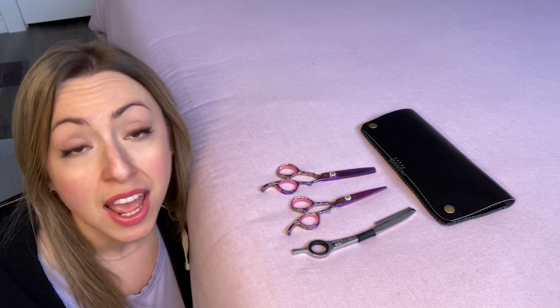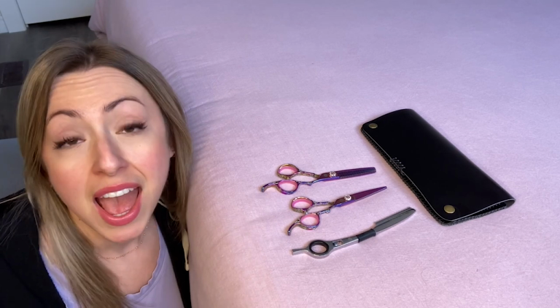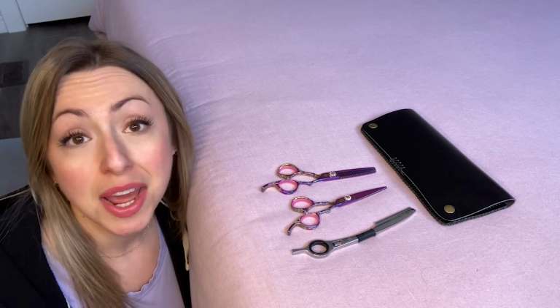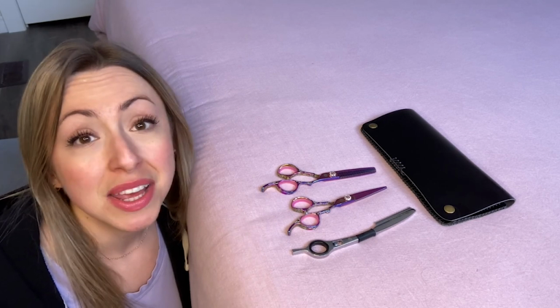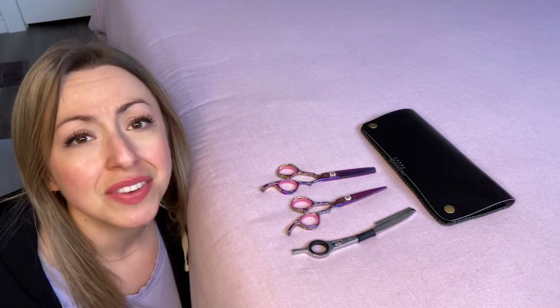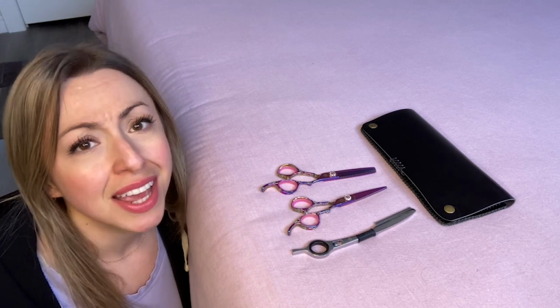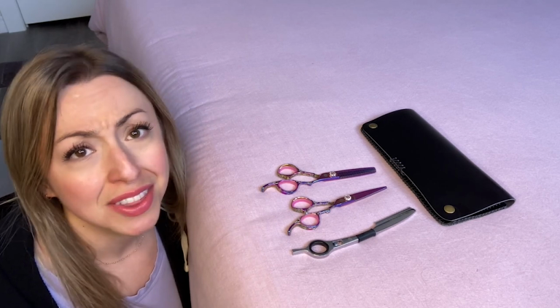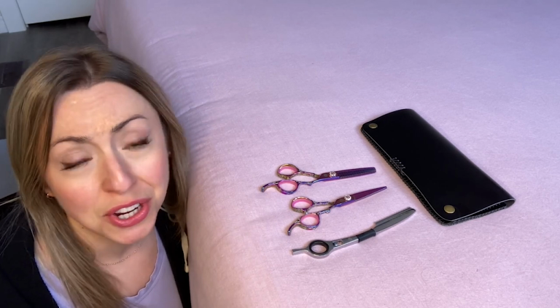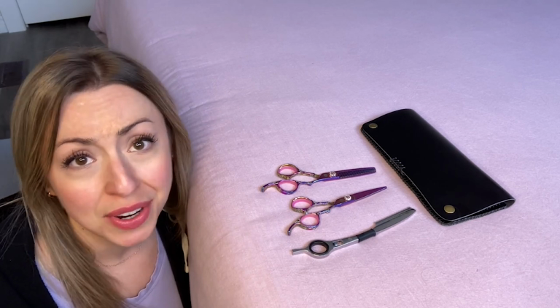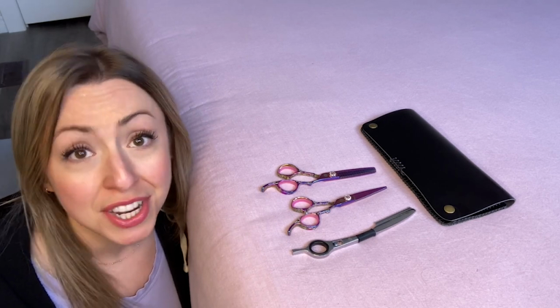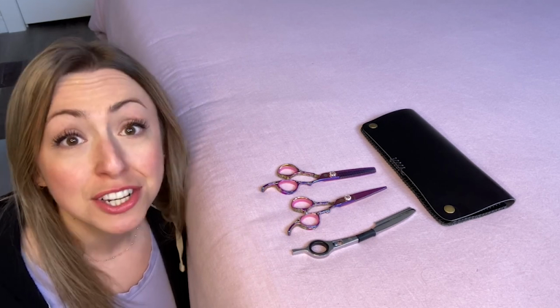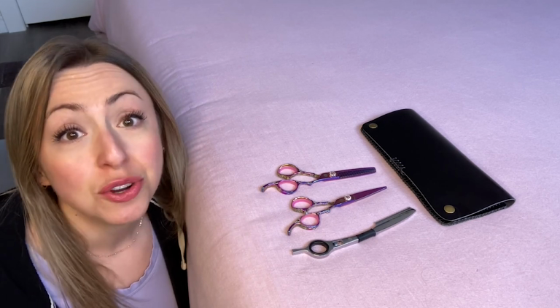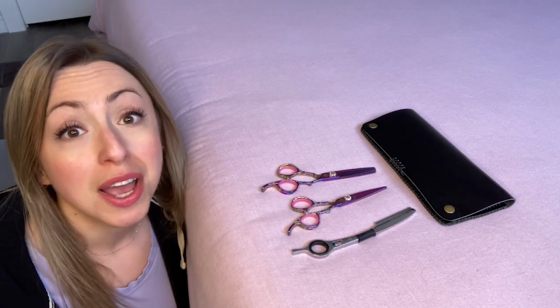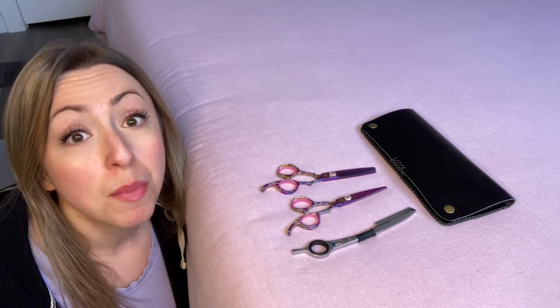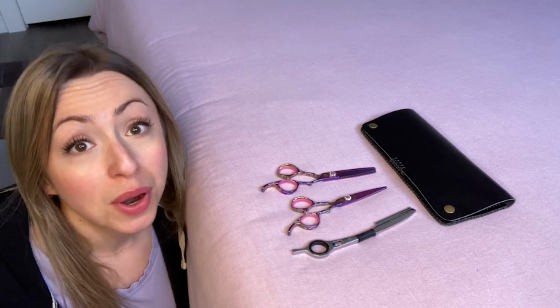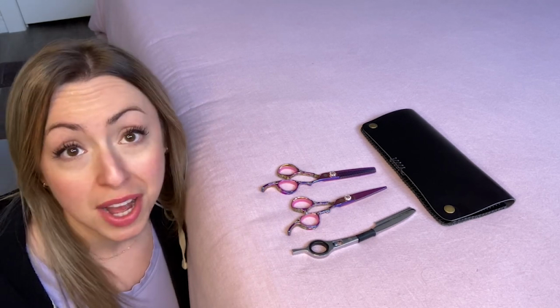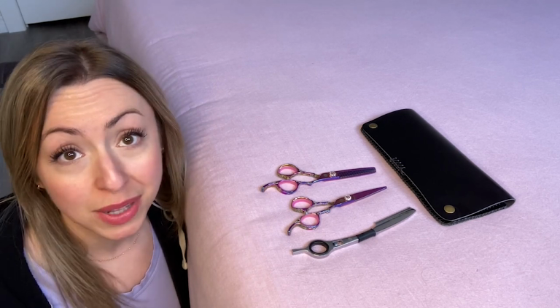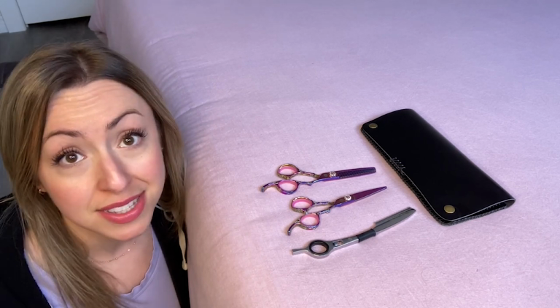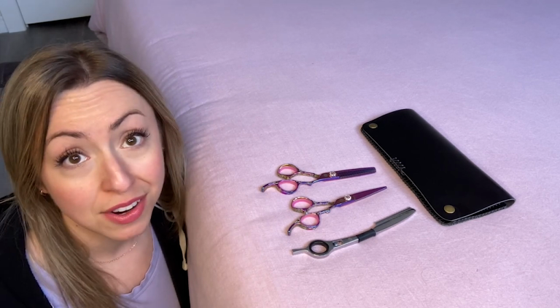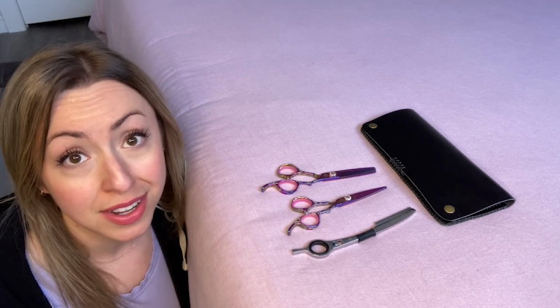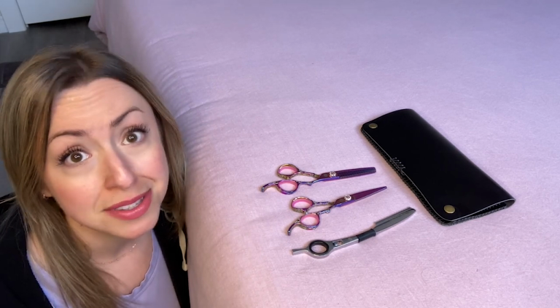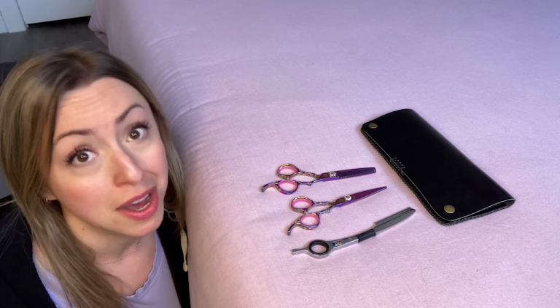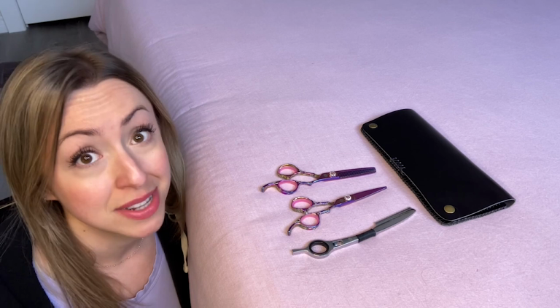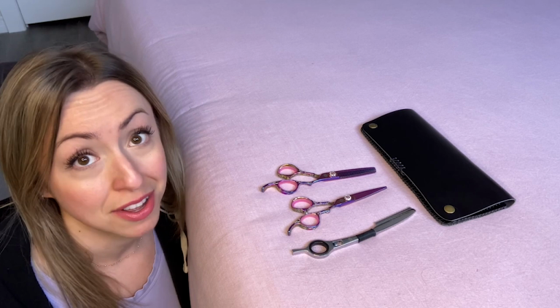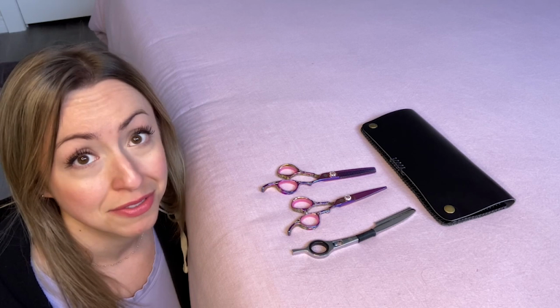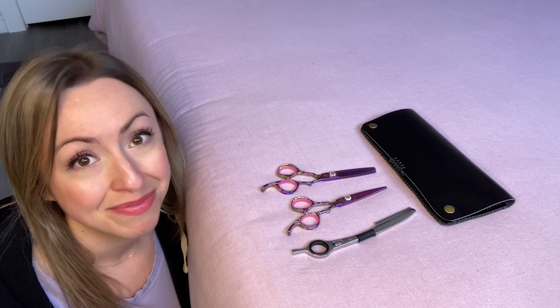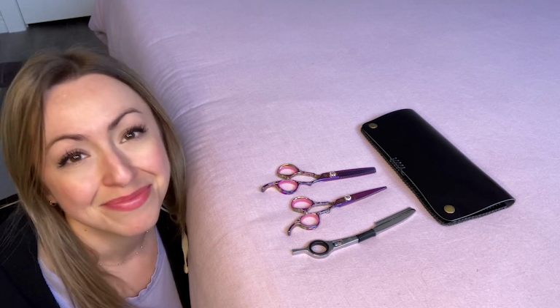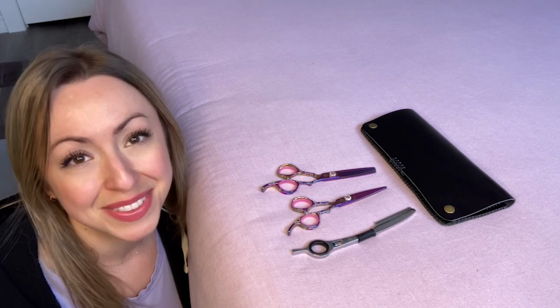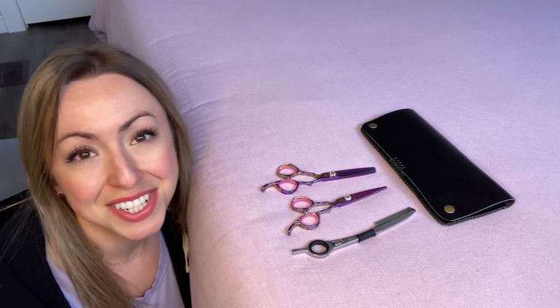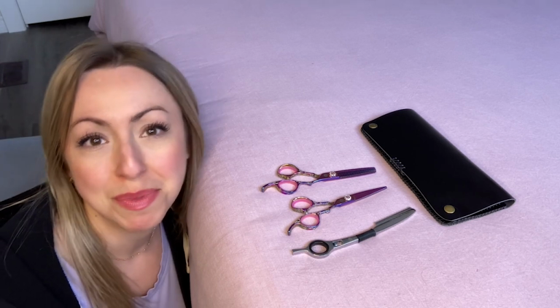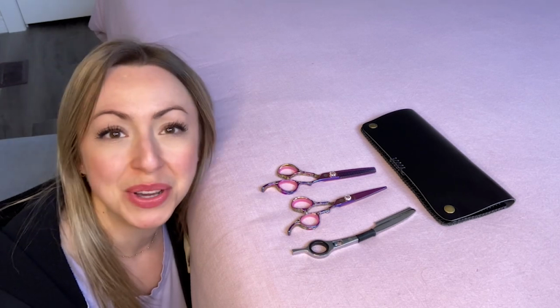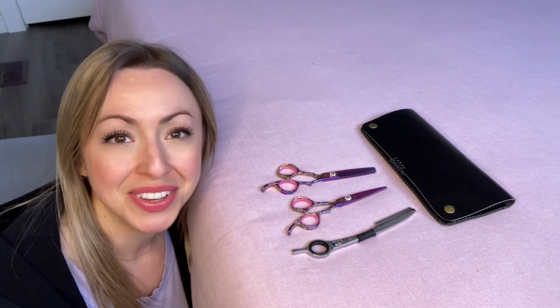I'm even getting the courage to try more complex haircuts on myself, but that's just my point of view.